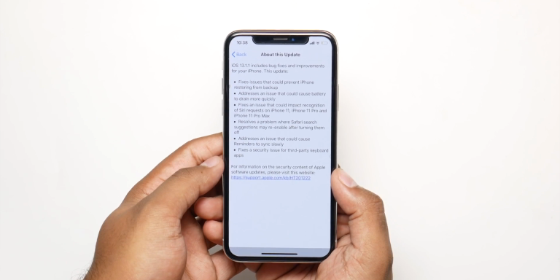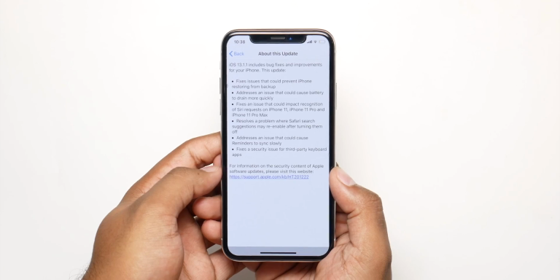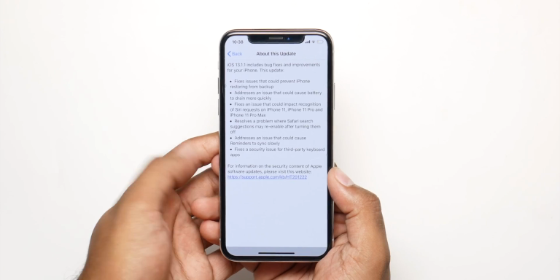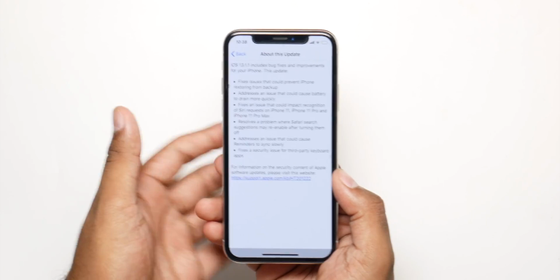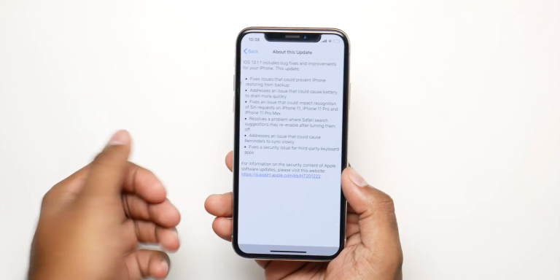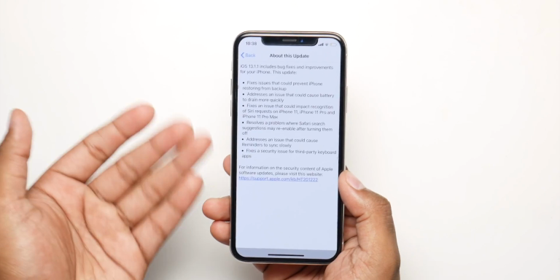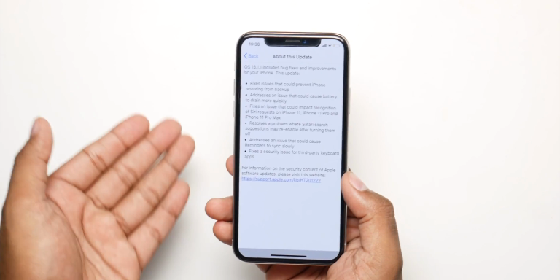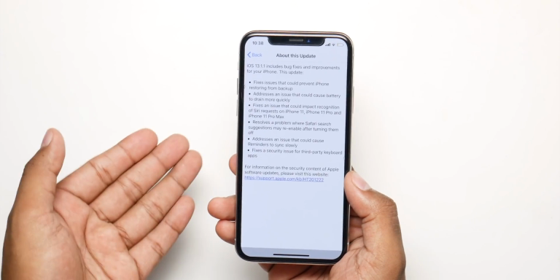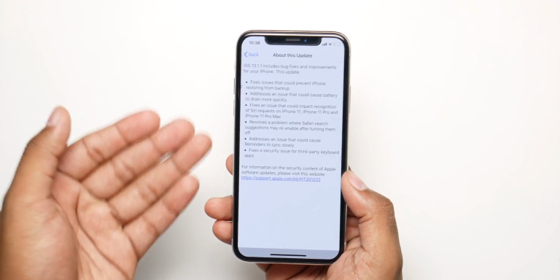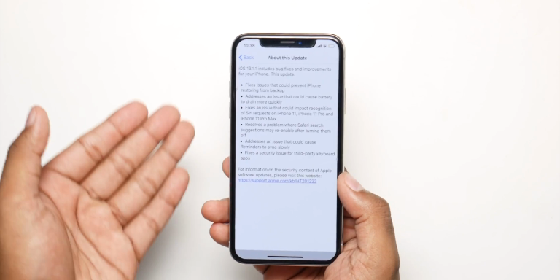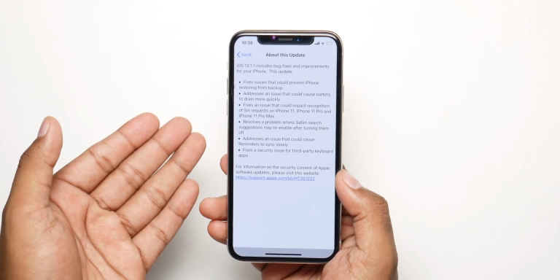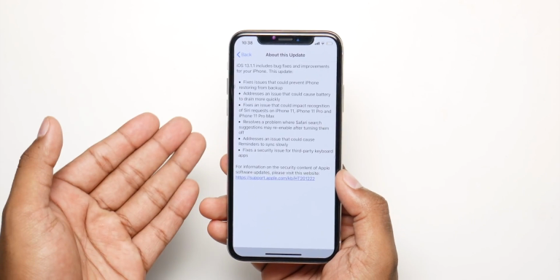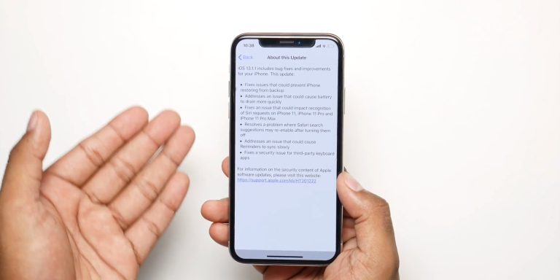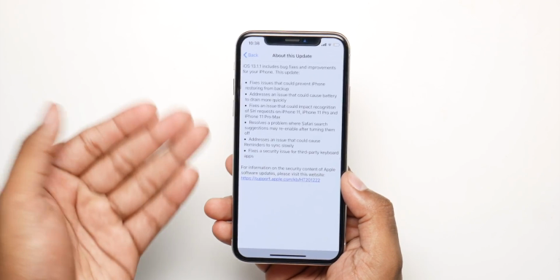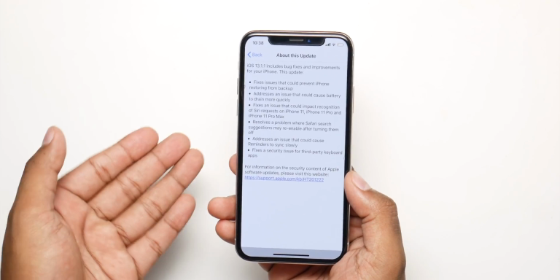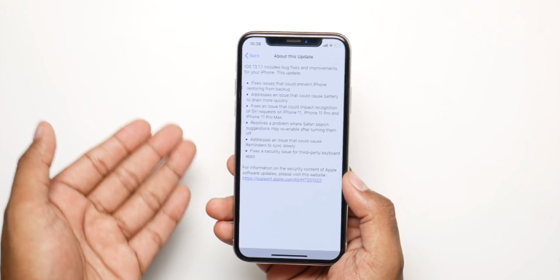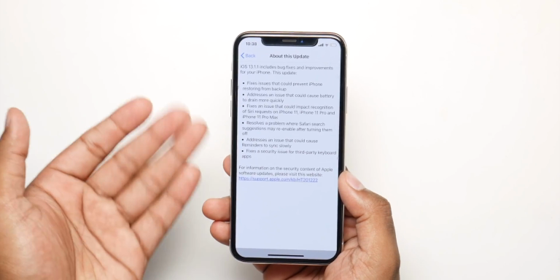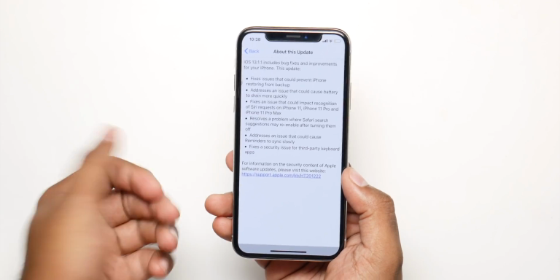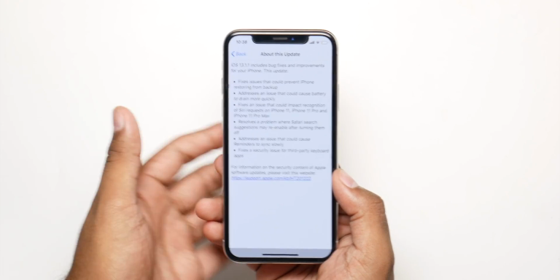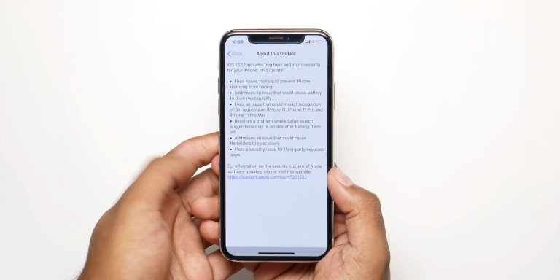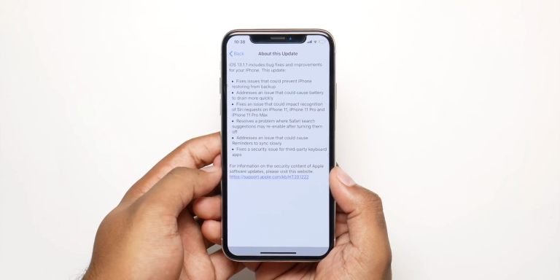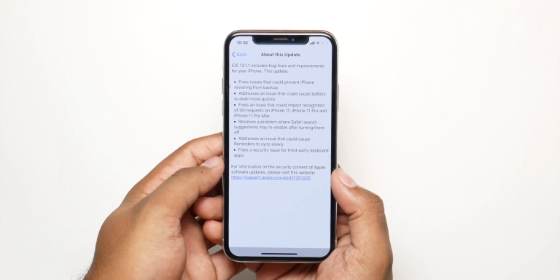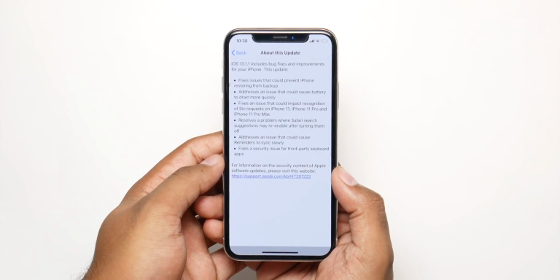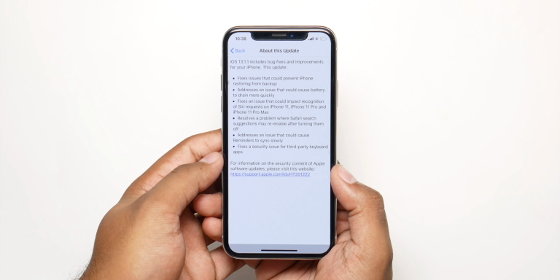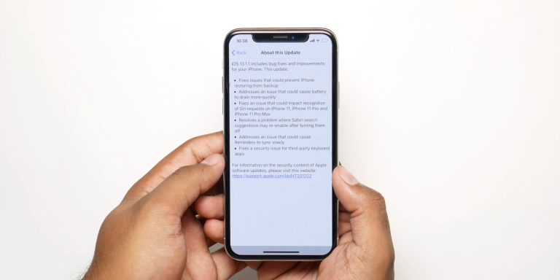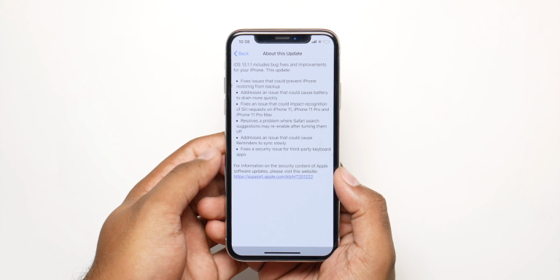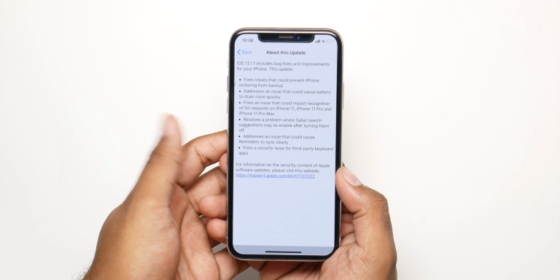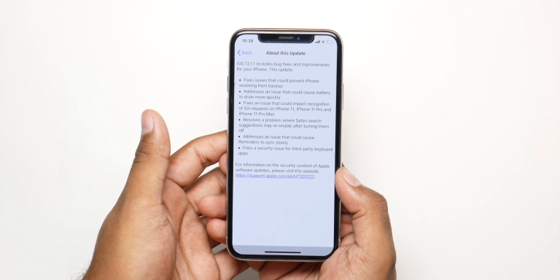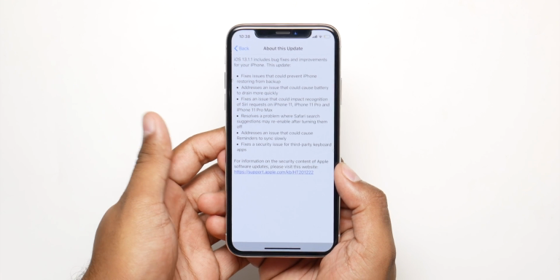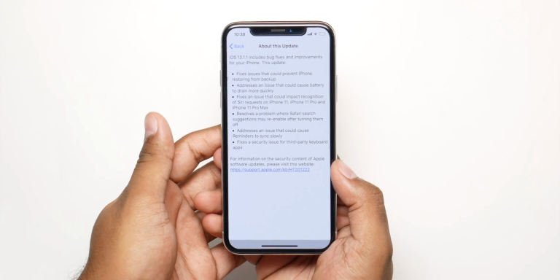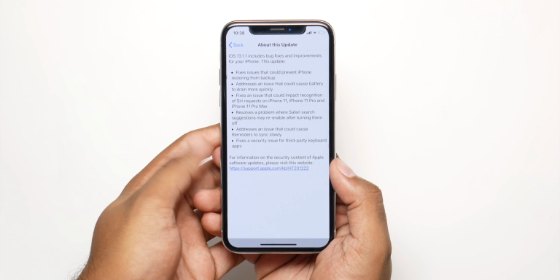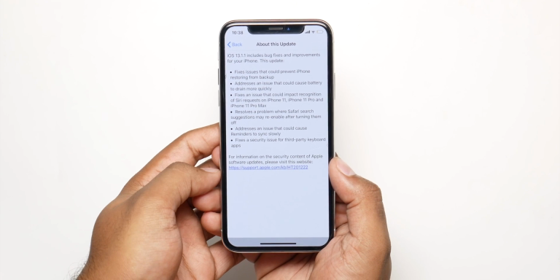This update also focuses on better battery life because they found a bug that was leading to battery drainage. That will be fixed and patched with this update.